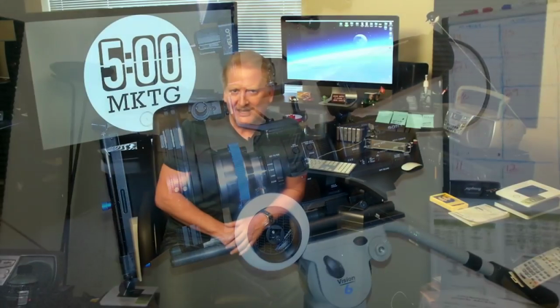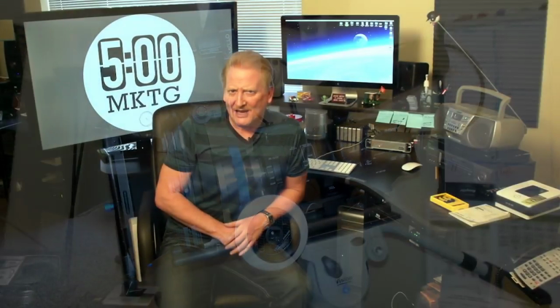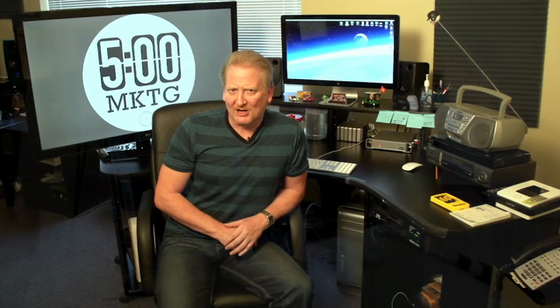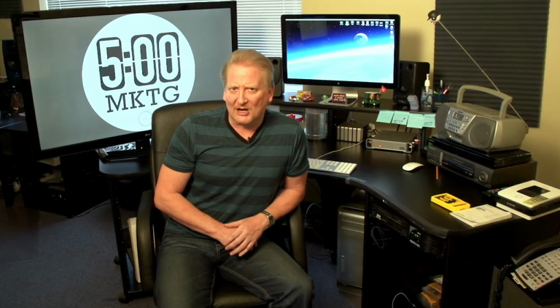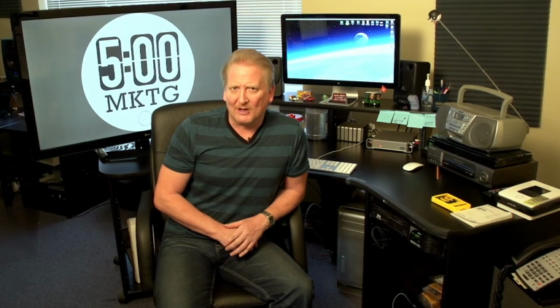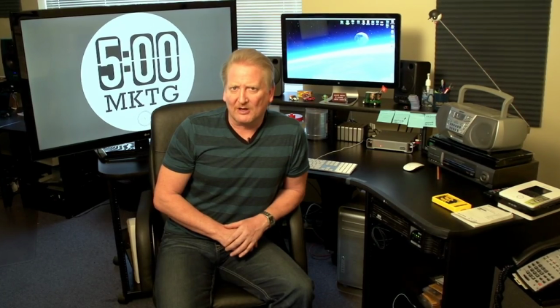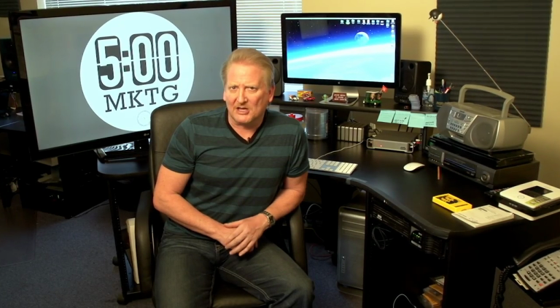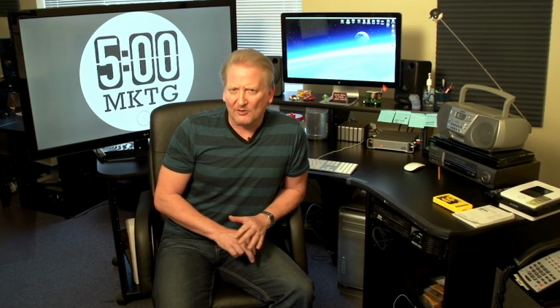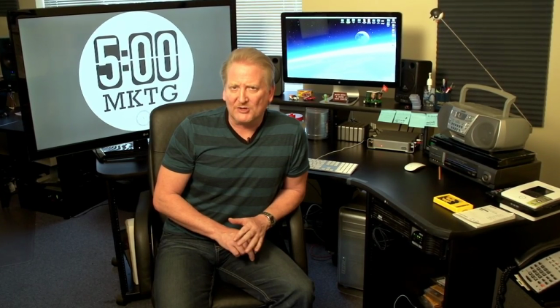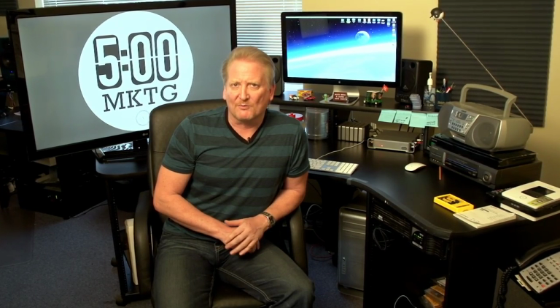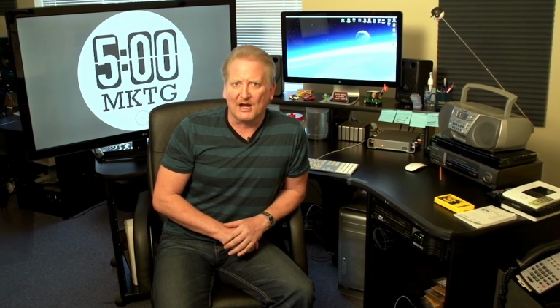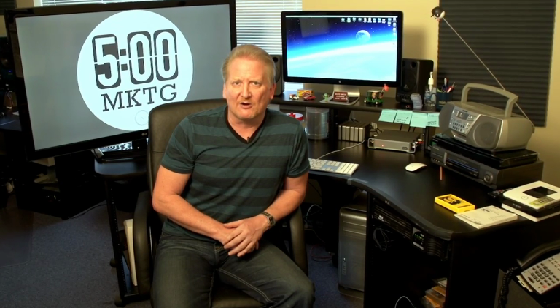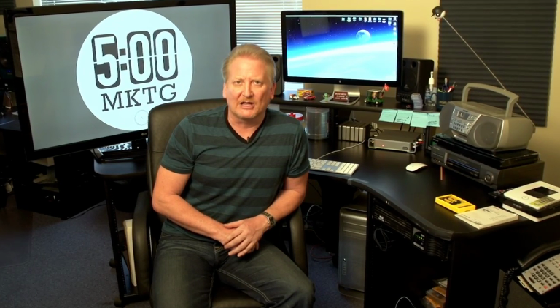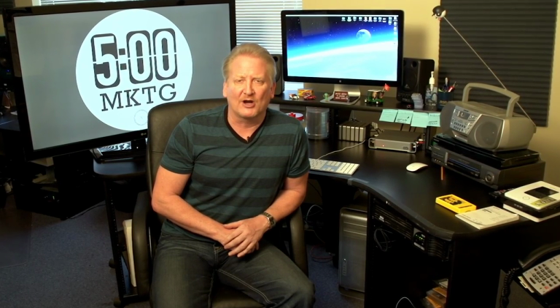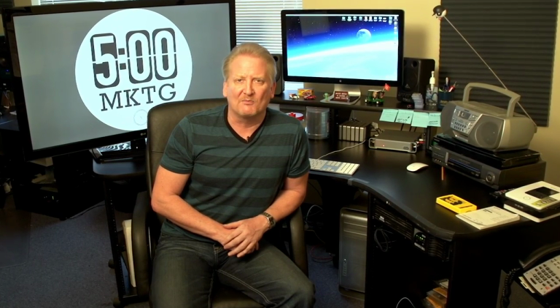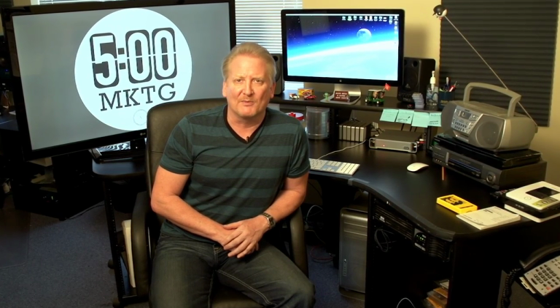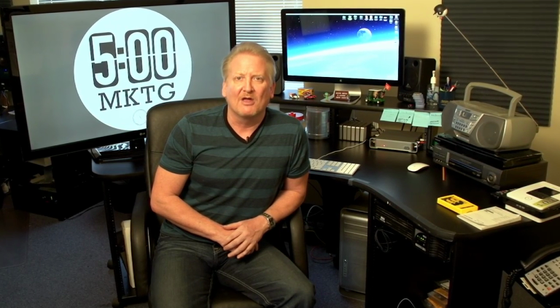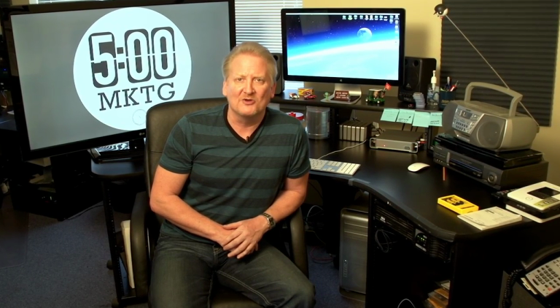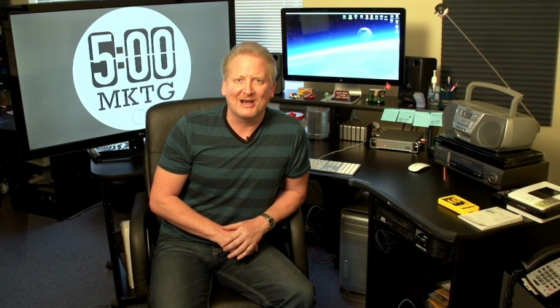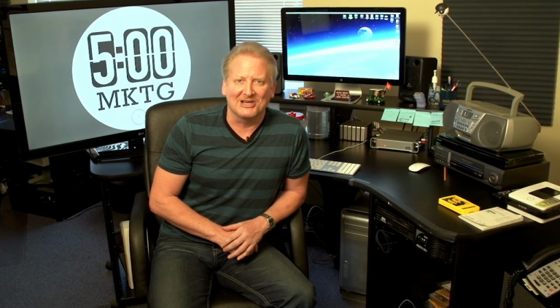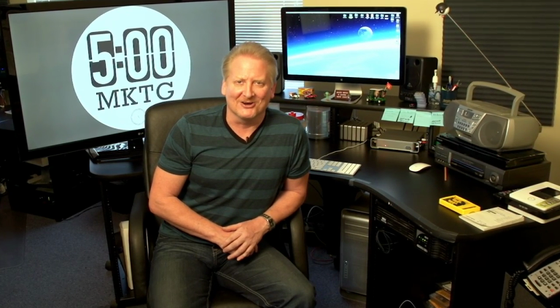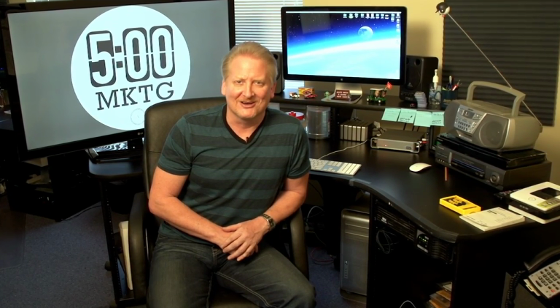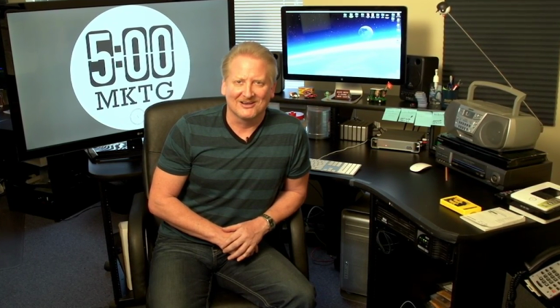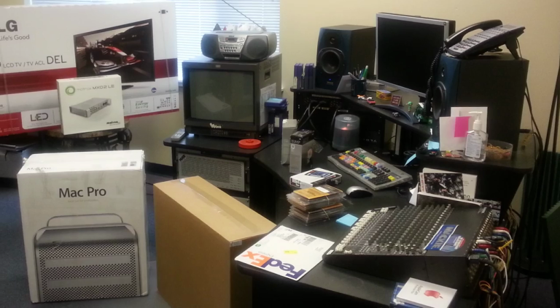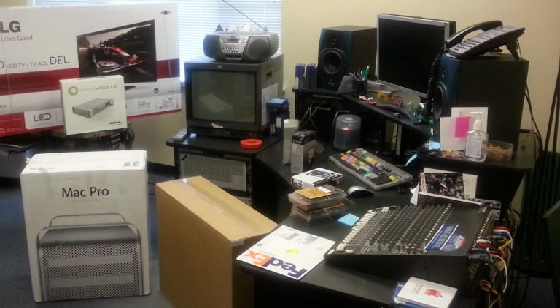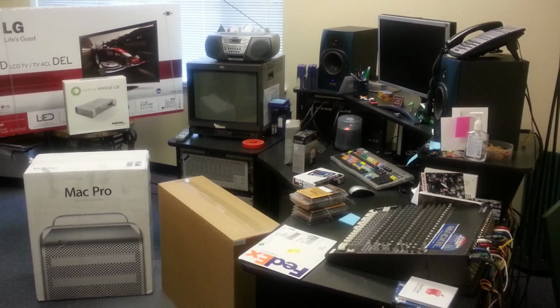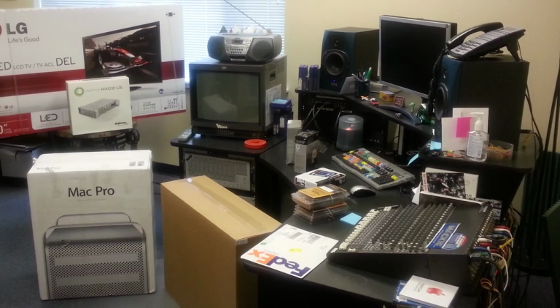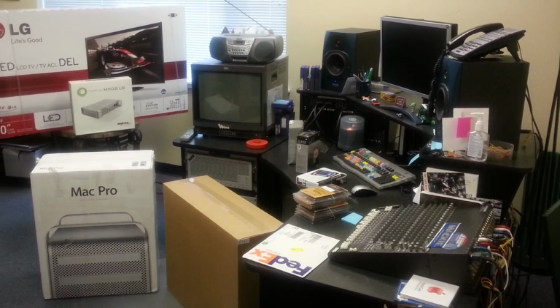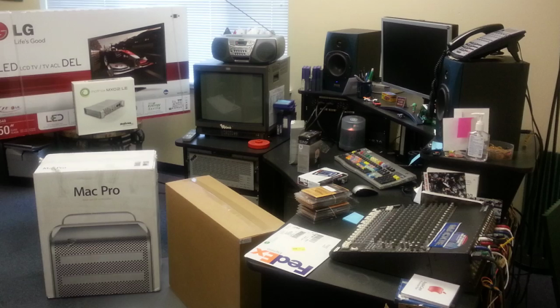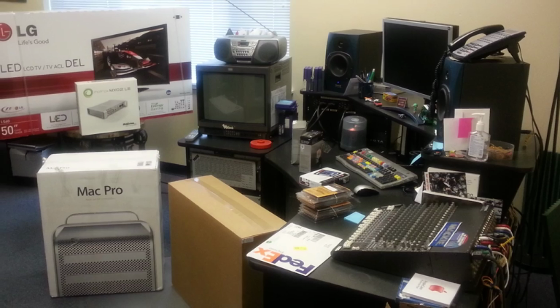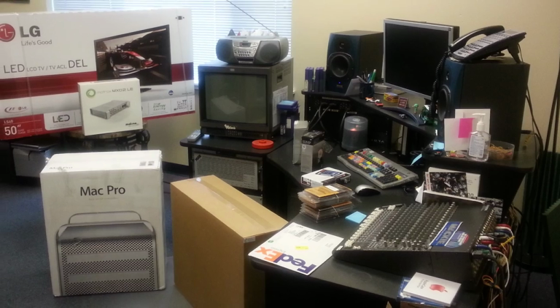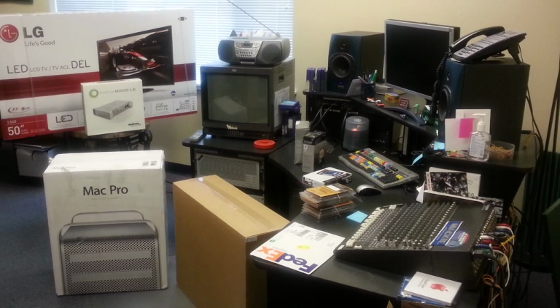Today we're going to take a quick look at the other major upgrade here in the electronic department, the new editing gear. First up, making room for the new equipment.